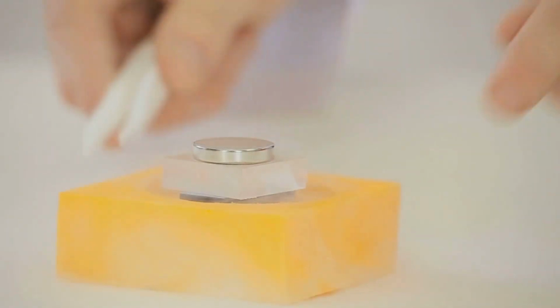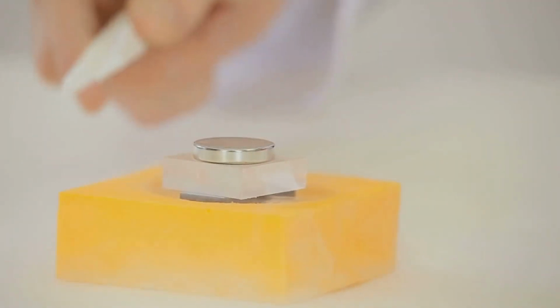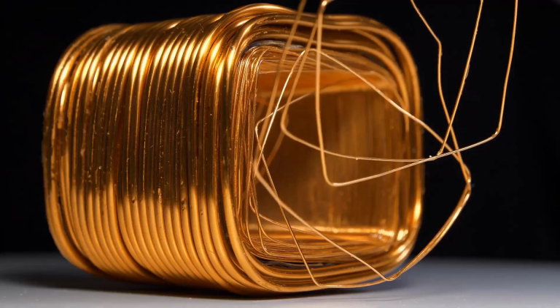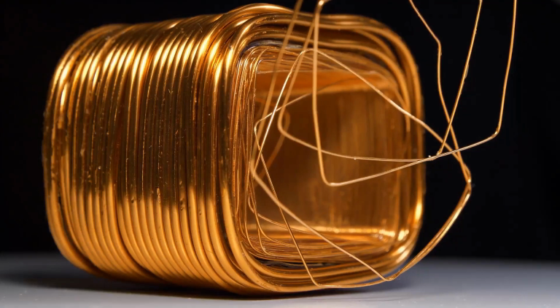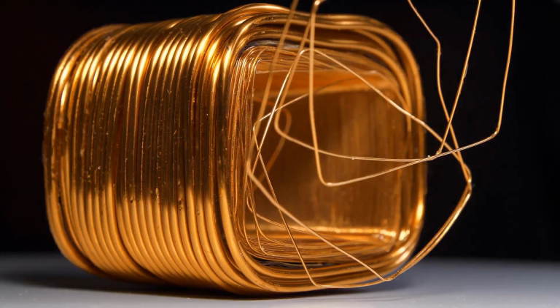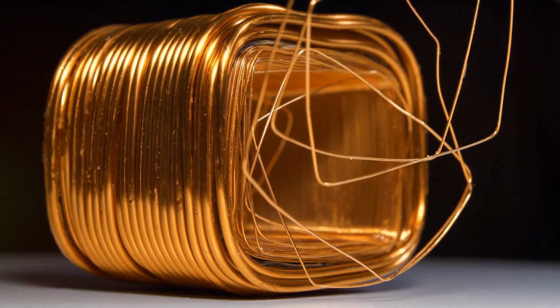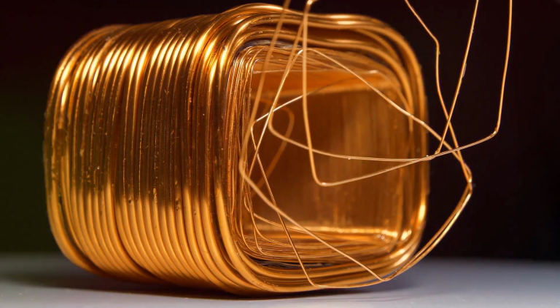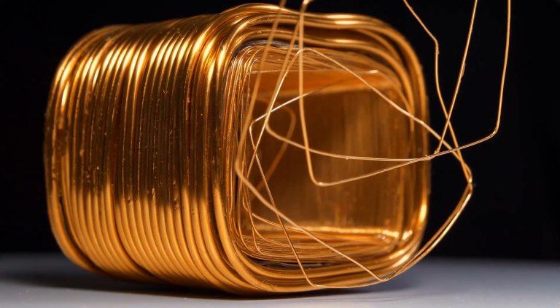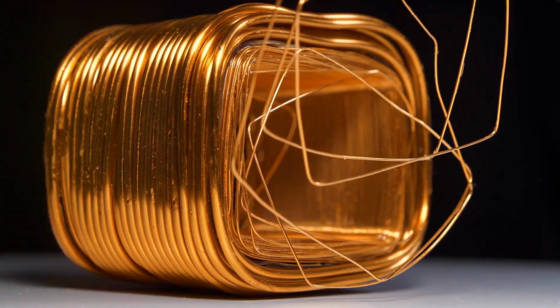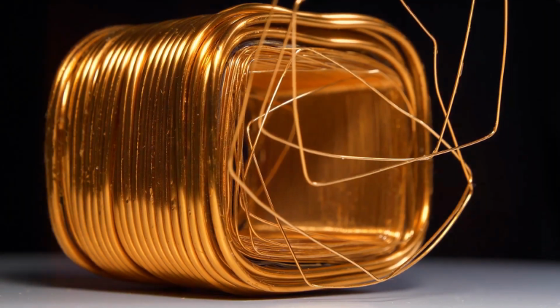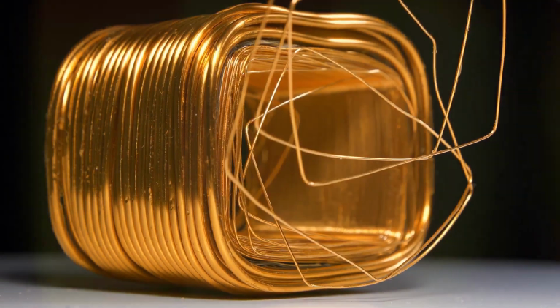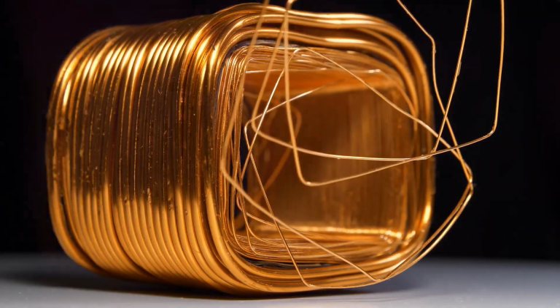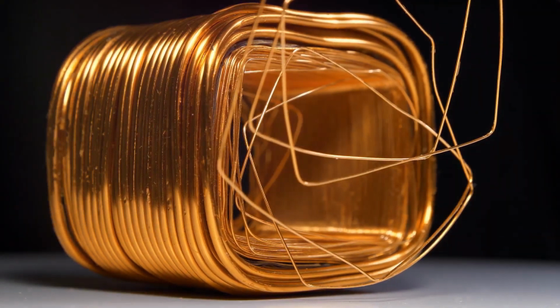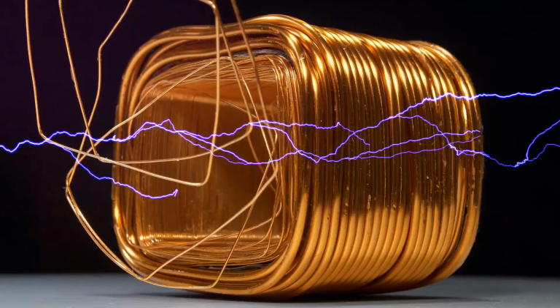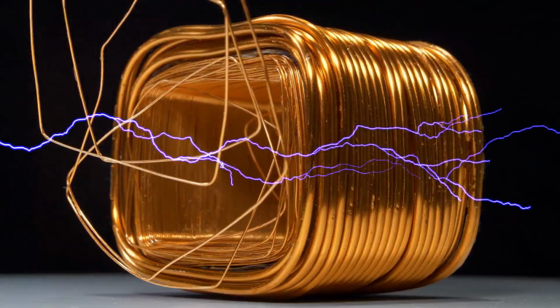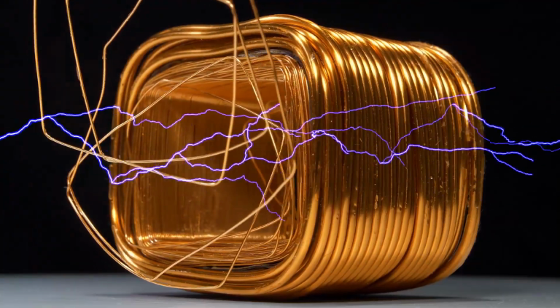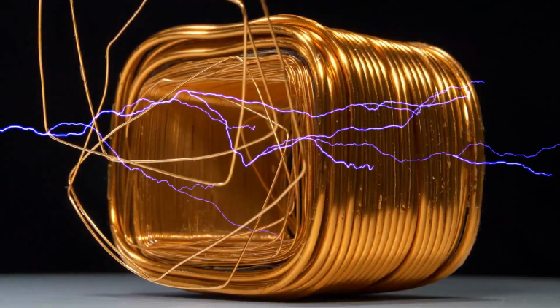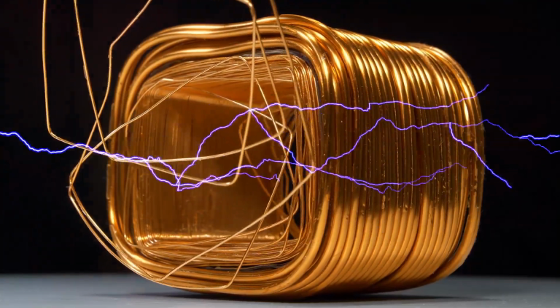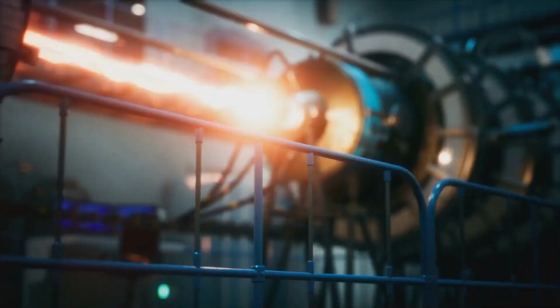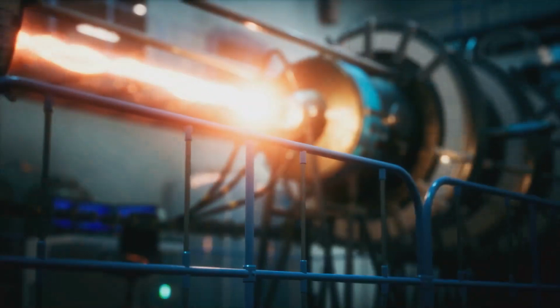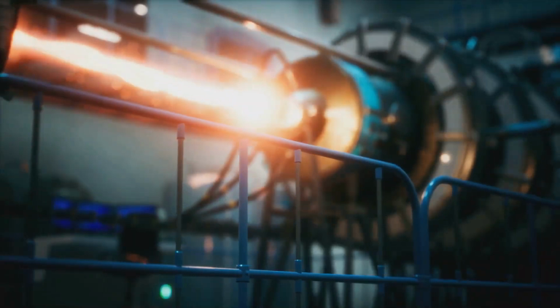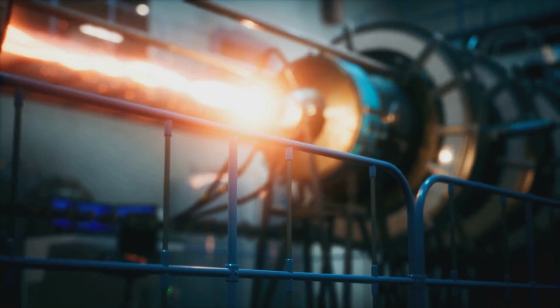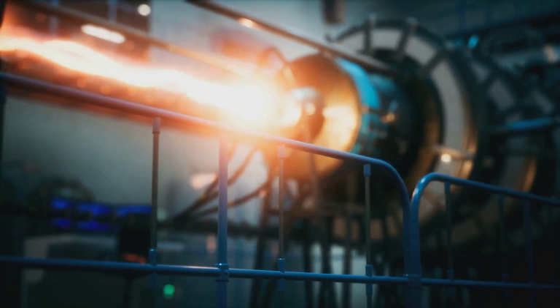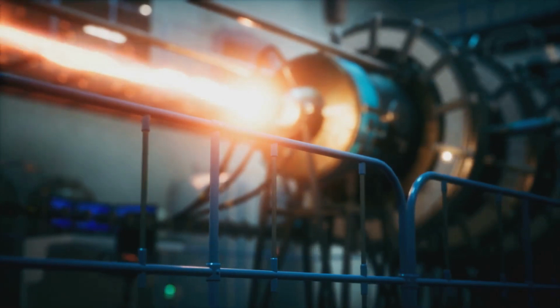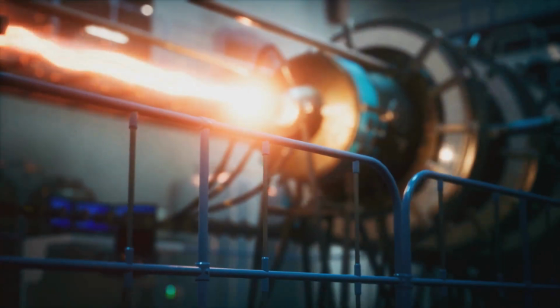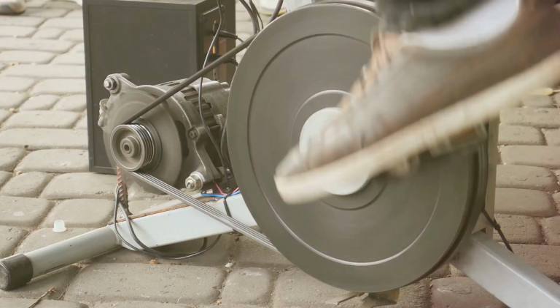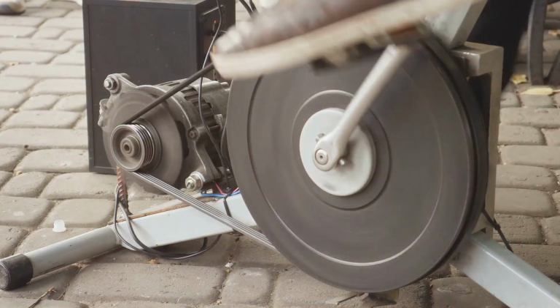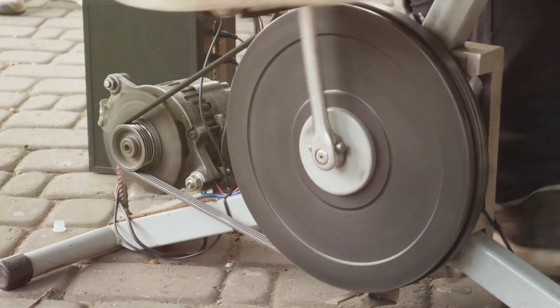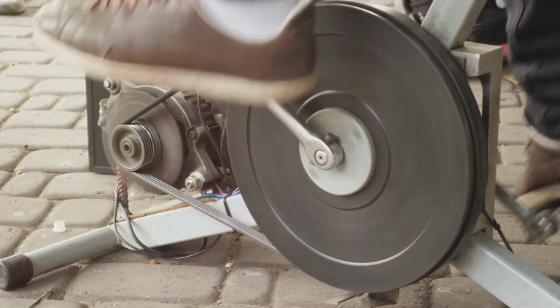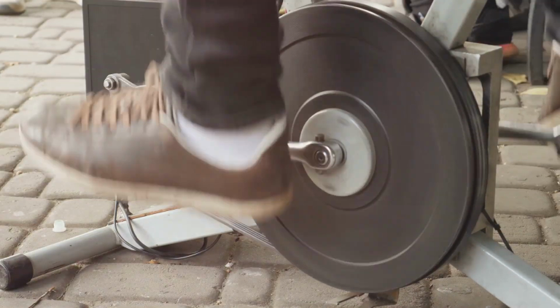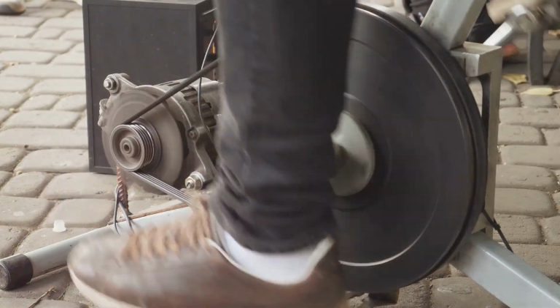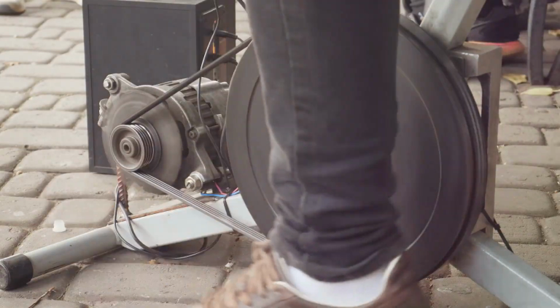Lastly, we have the rotating part, or rotor. This could be a spinning magnet or a coil of copper wire moving inside a magnetic field.